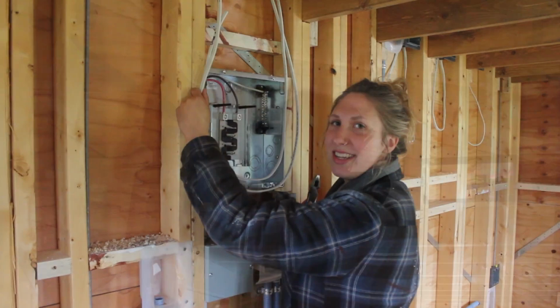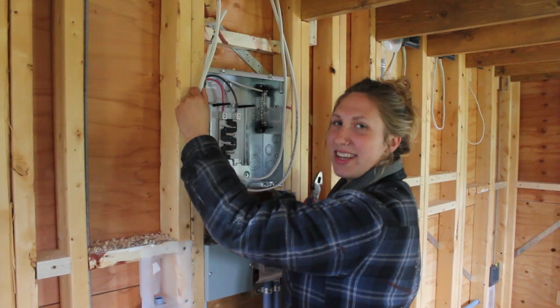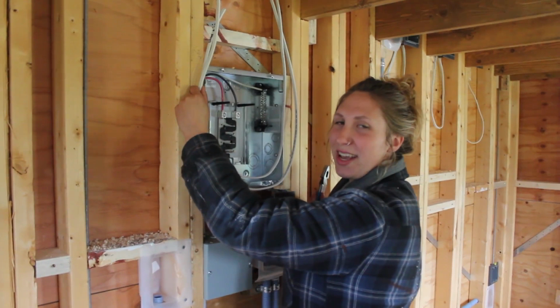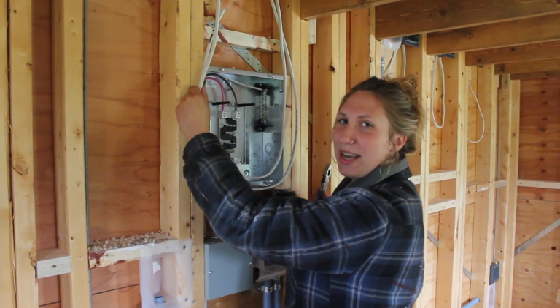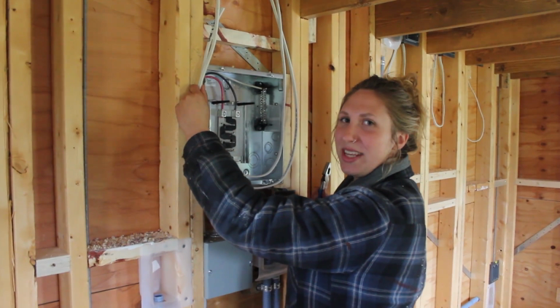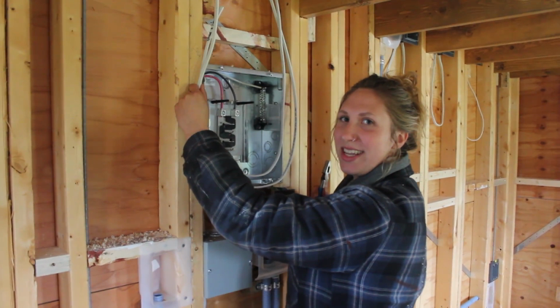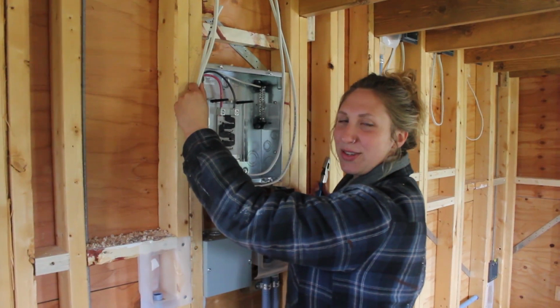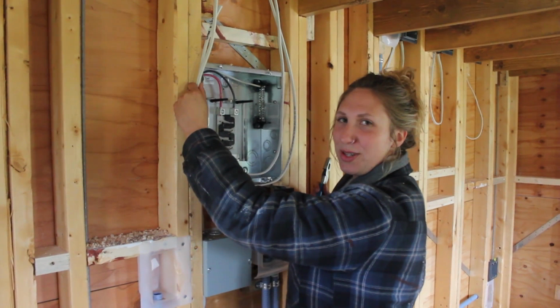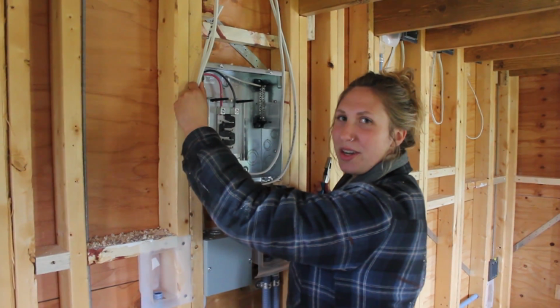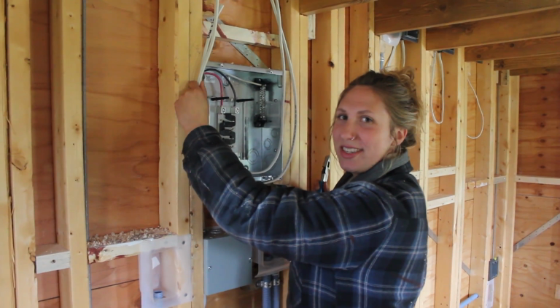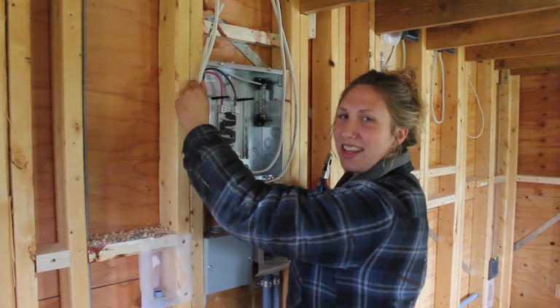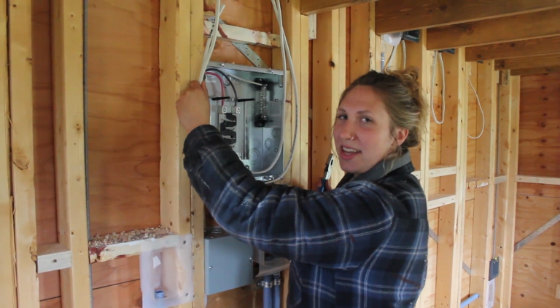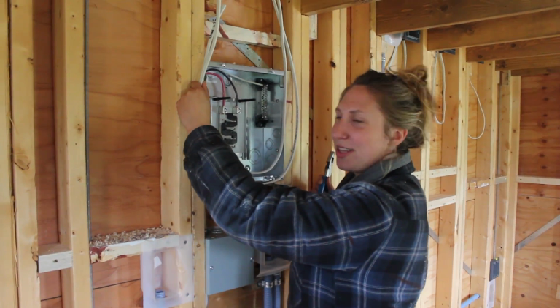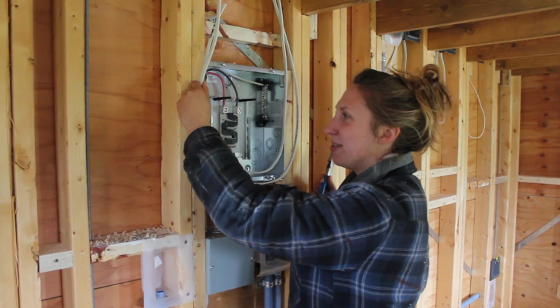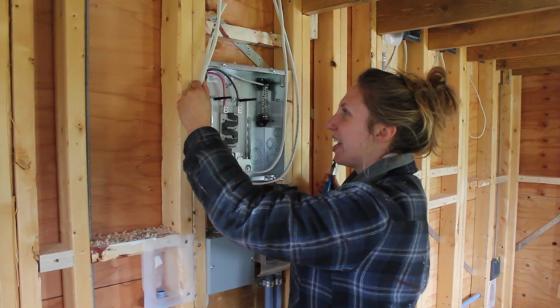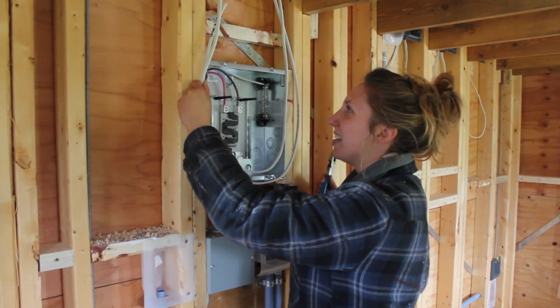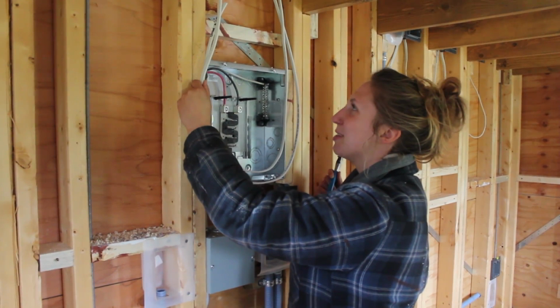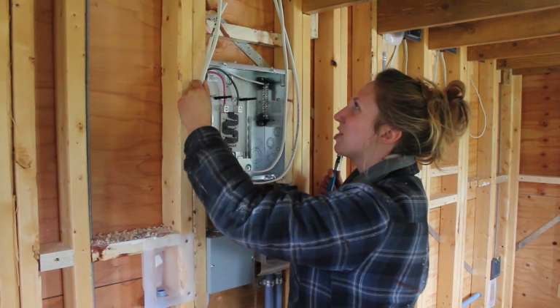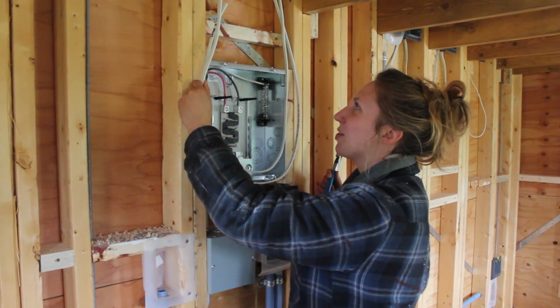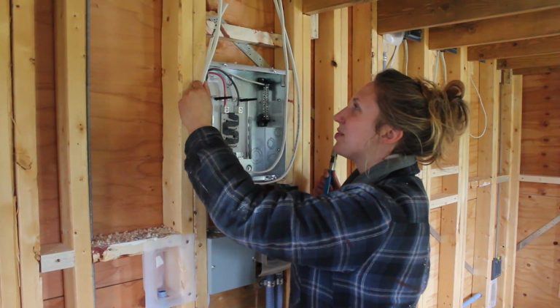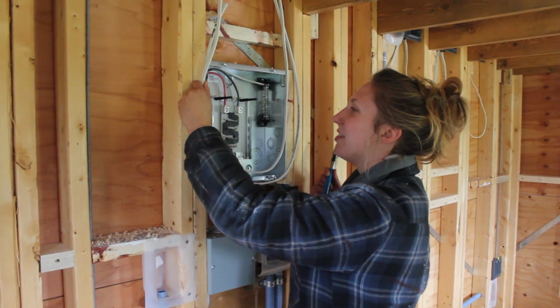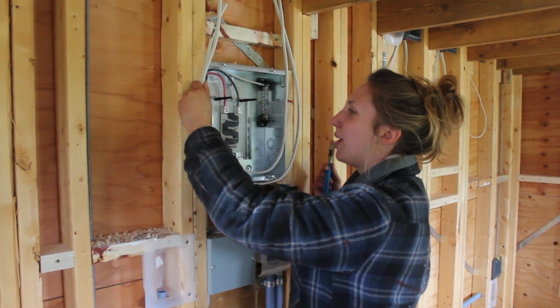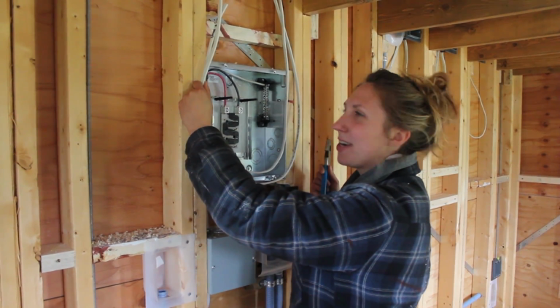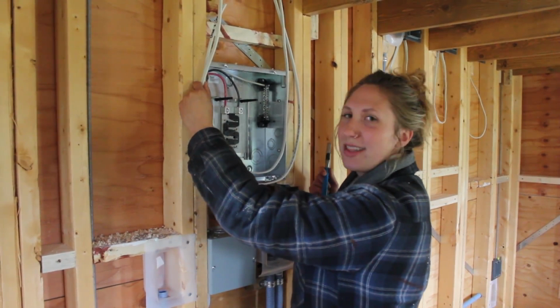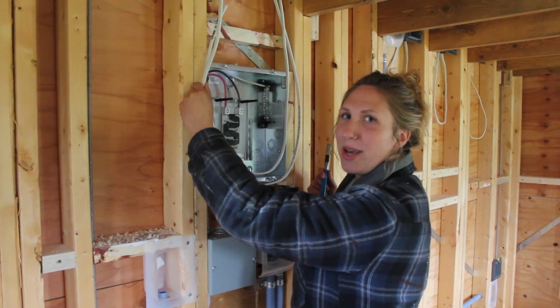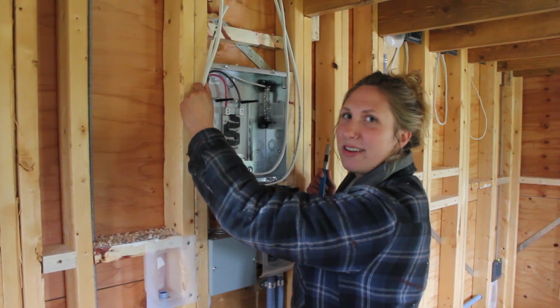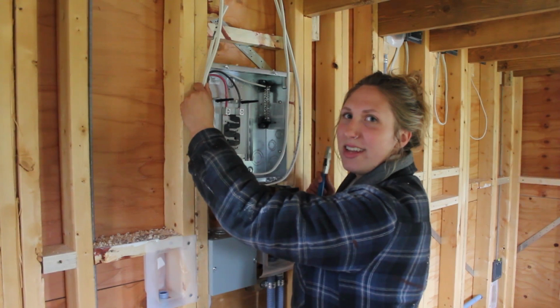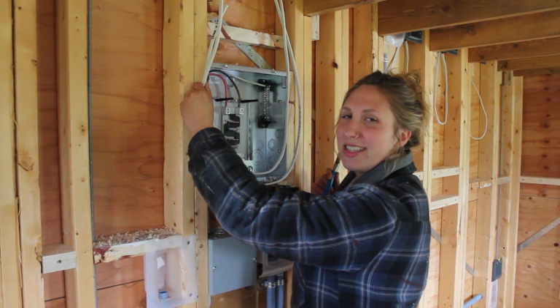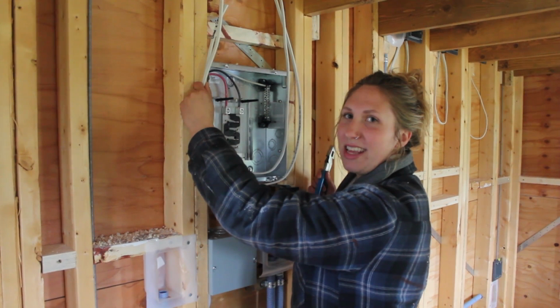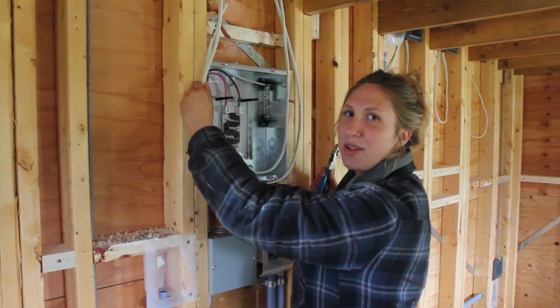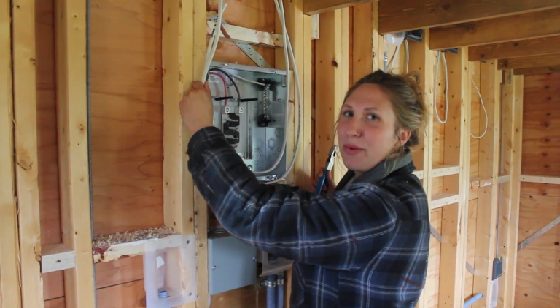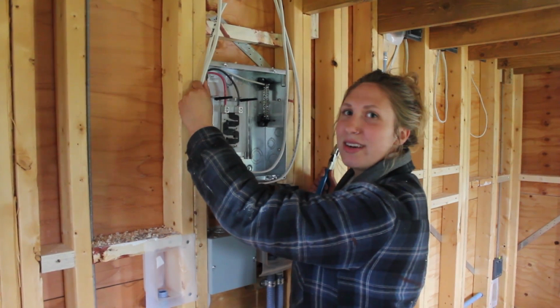Today I'm the electrical apprentice and I learned that I need to make sure there's enough wire at the panel and to label all the wires.